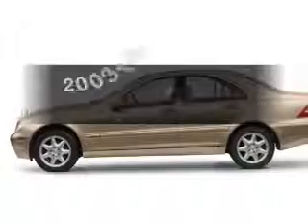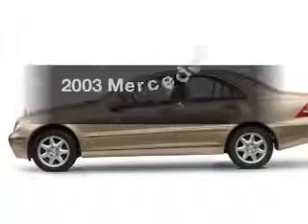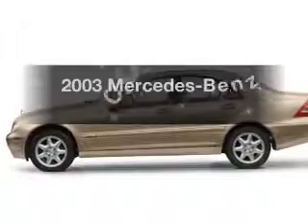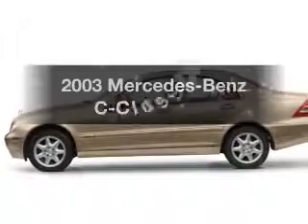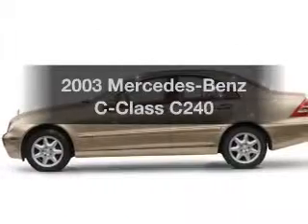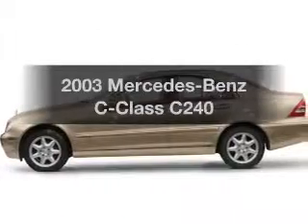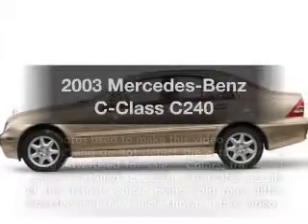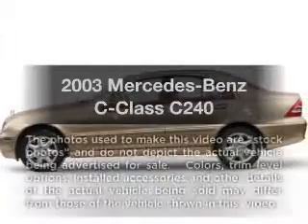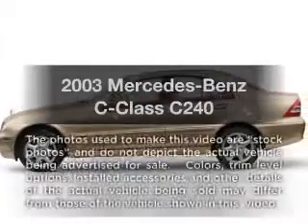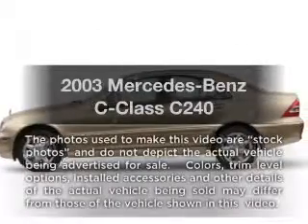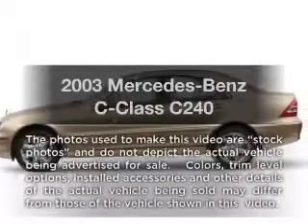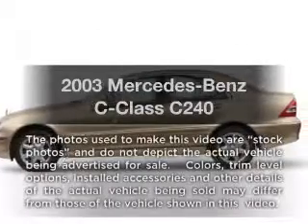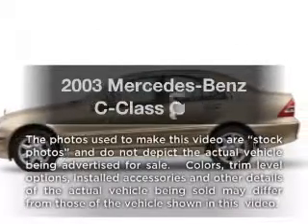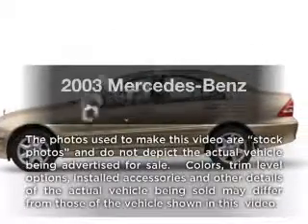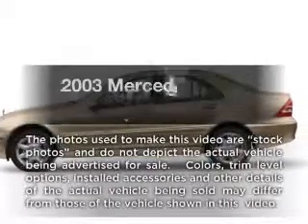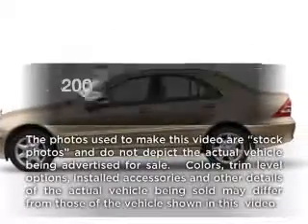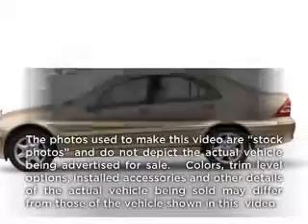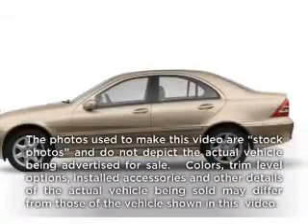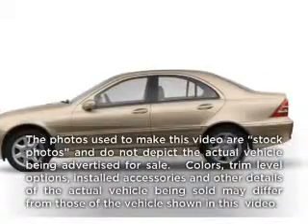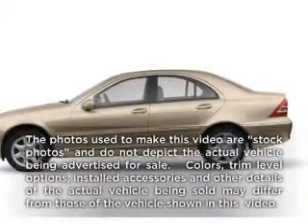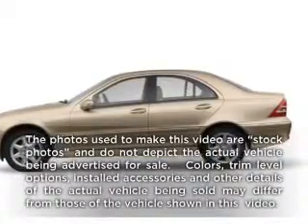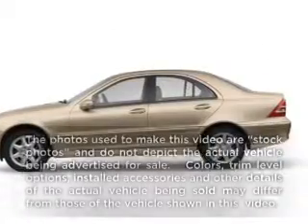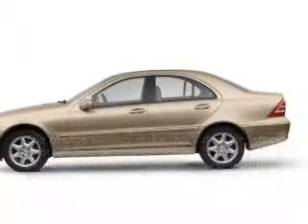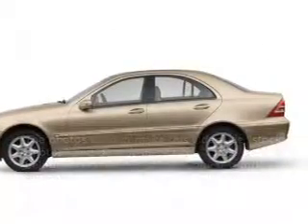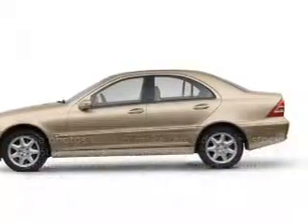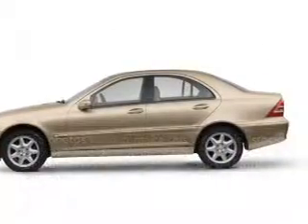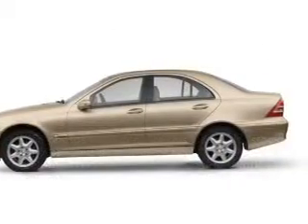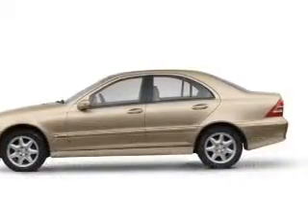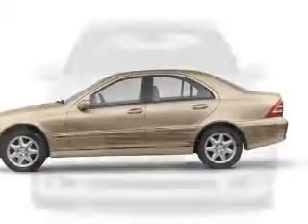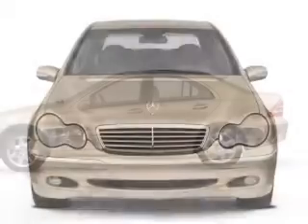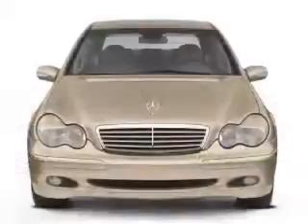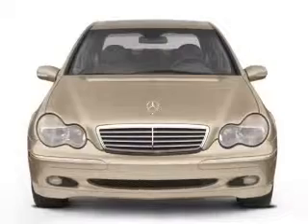Introducing the 2003 Mercedes-Benz C-Class. This is the set of wheels you've been looking for.